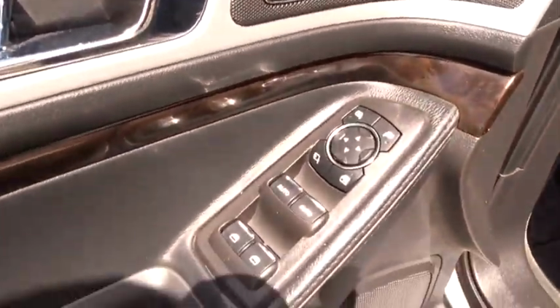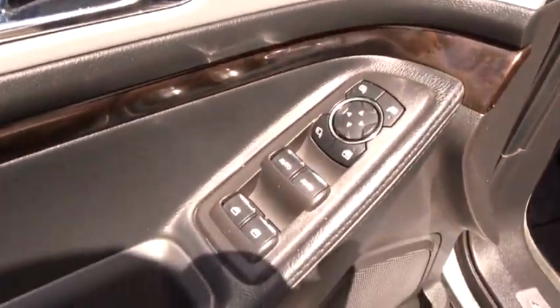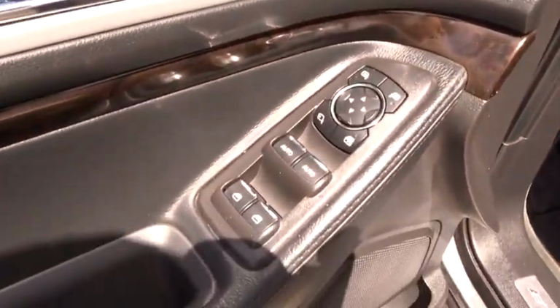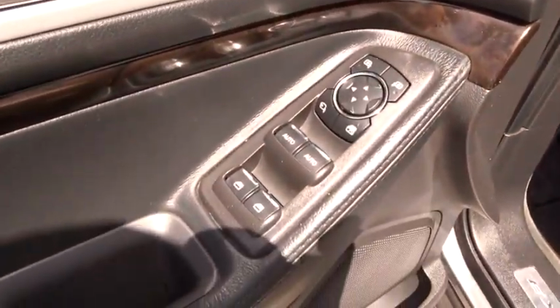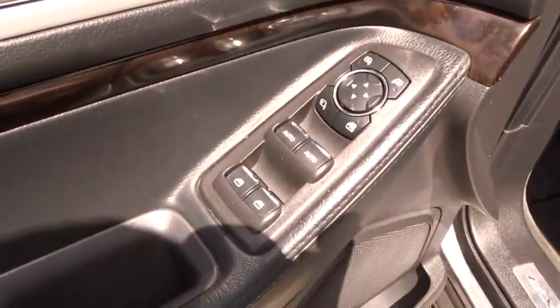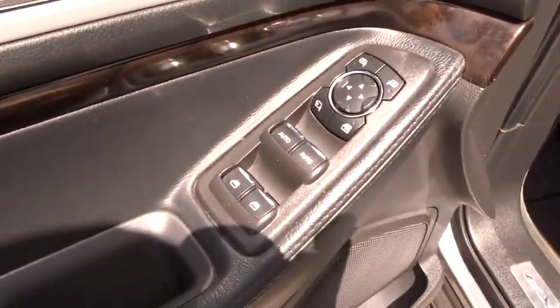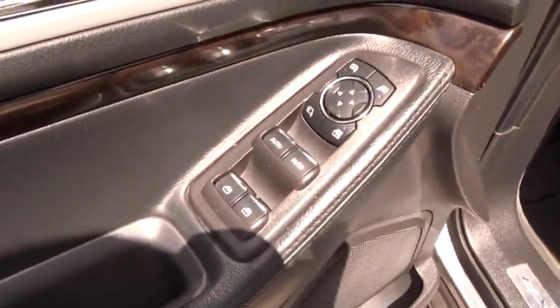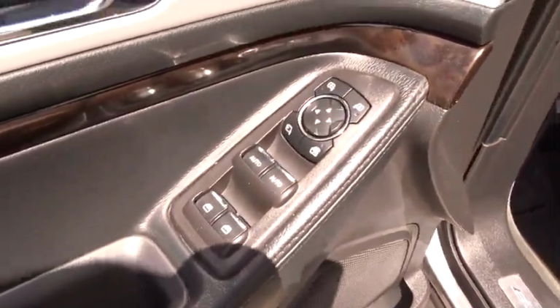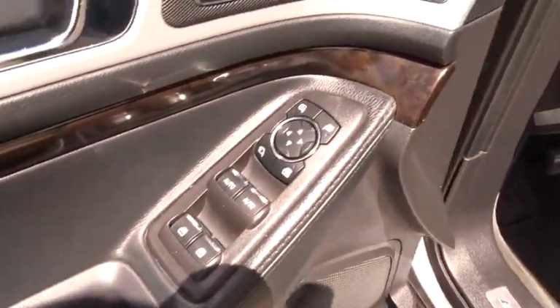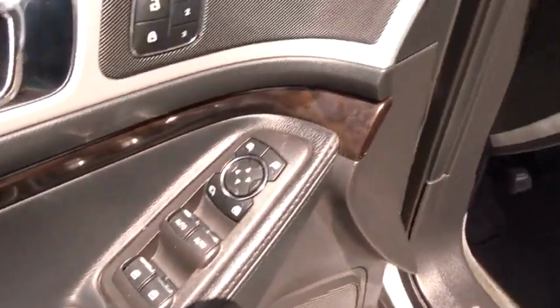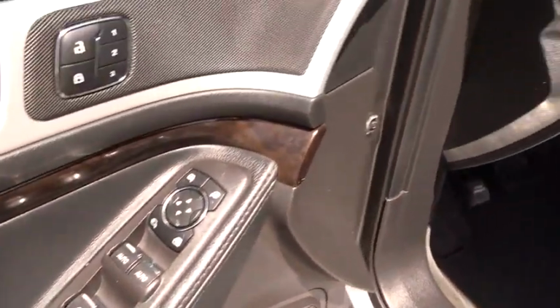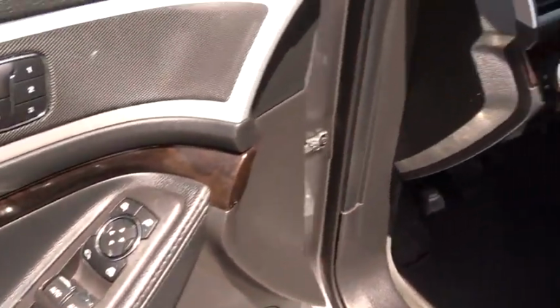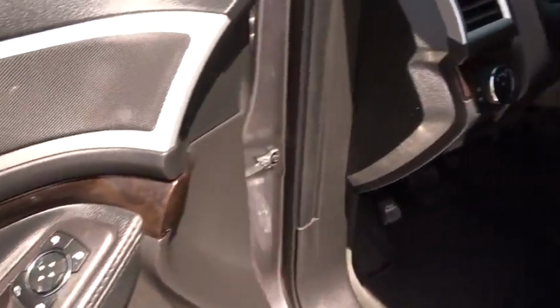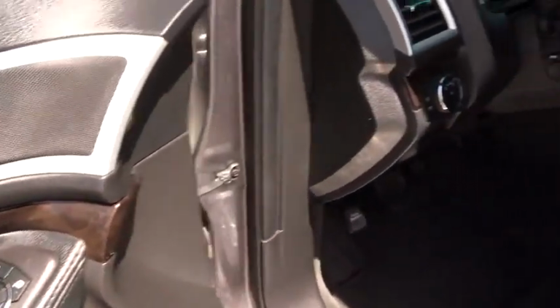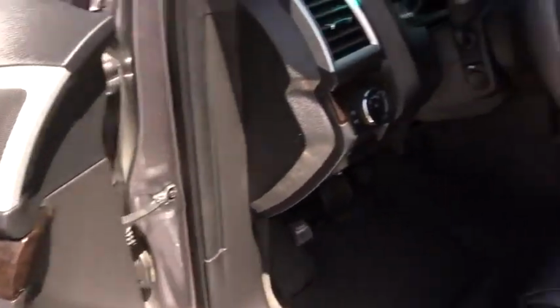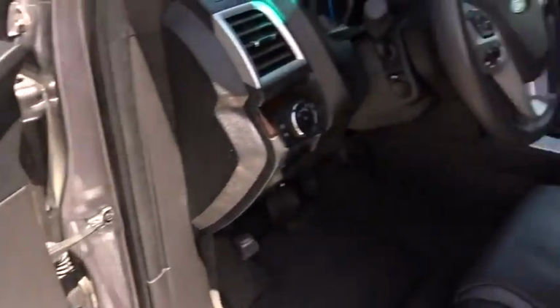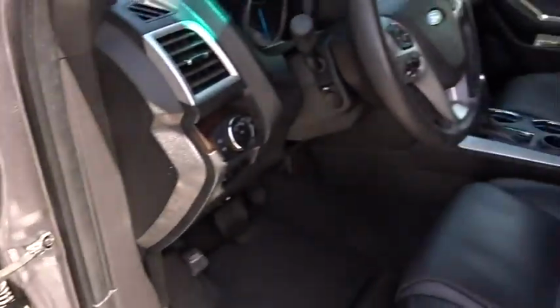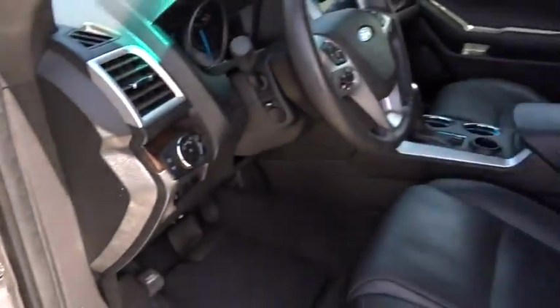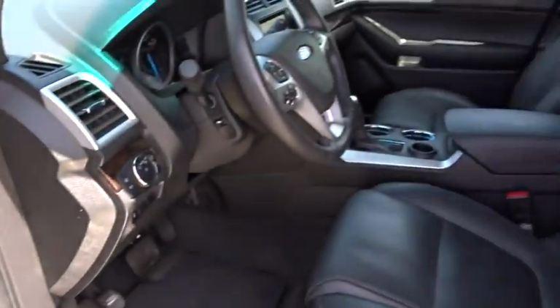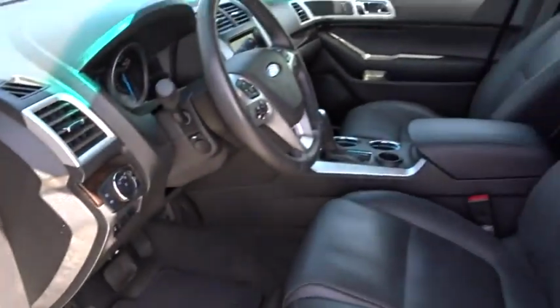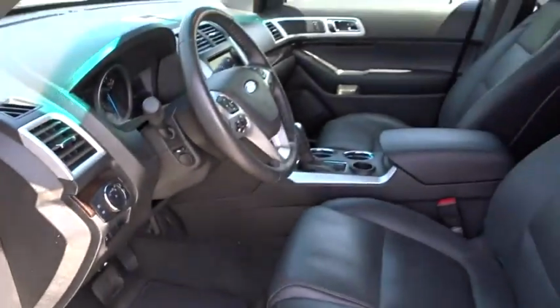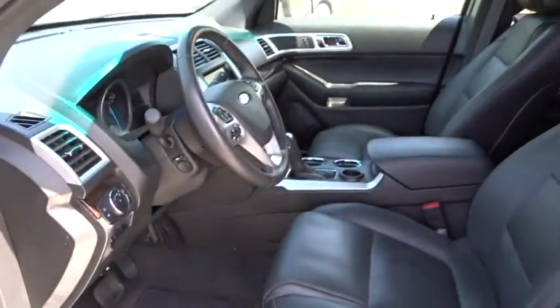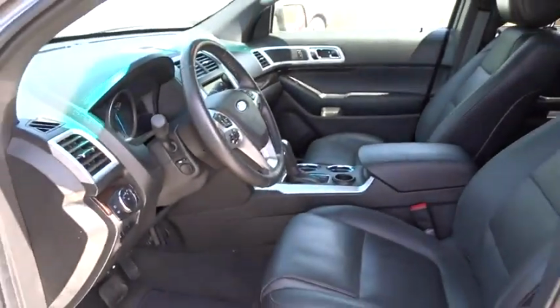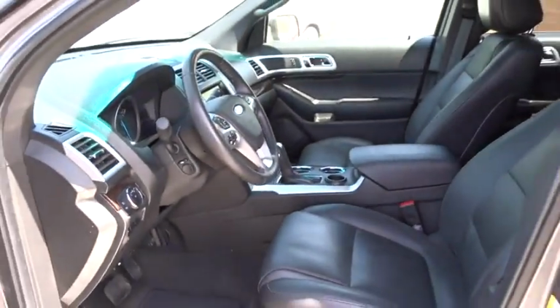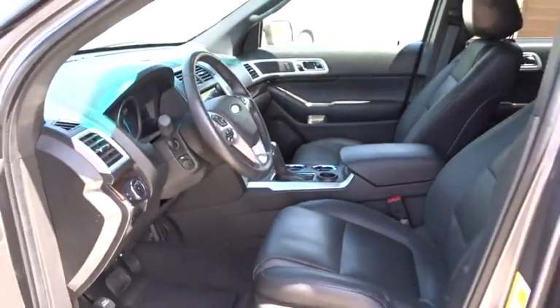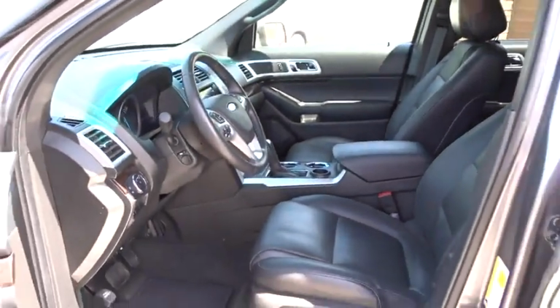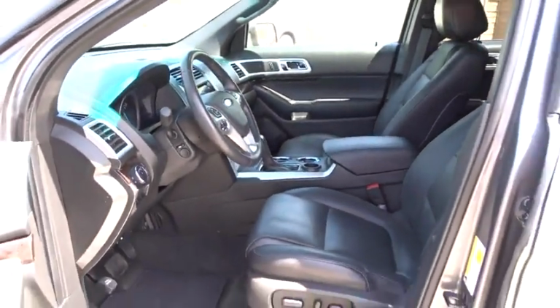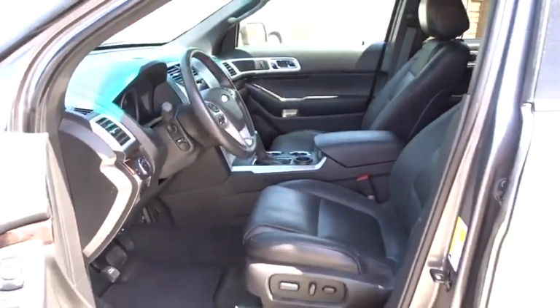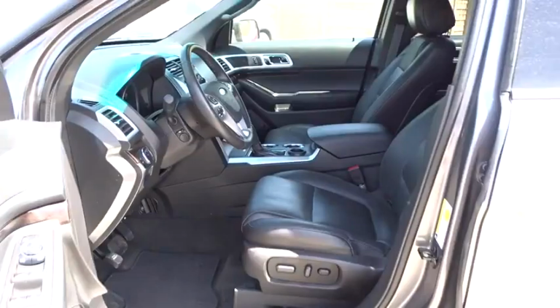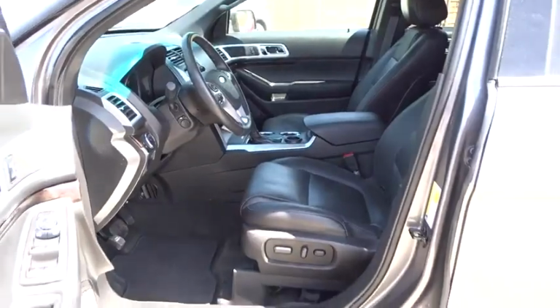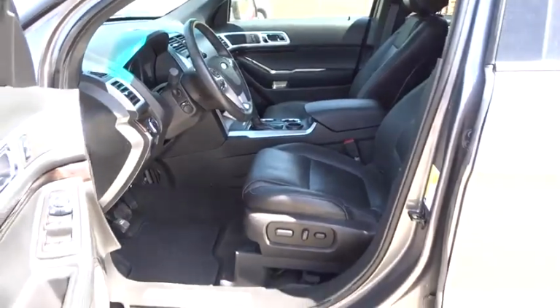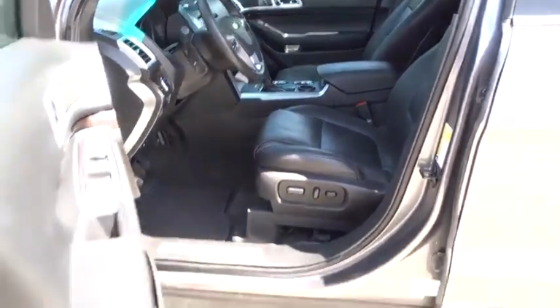Floor mats, auto-dimming rear view mirror, PPO. Come take a test drive today.